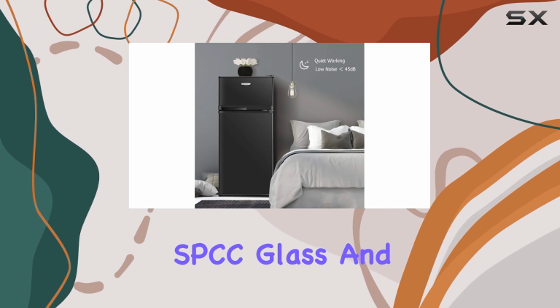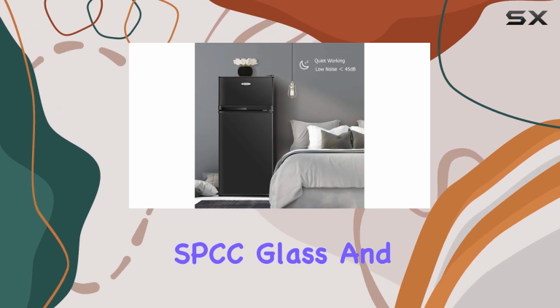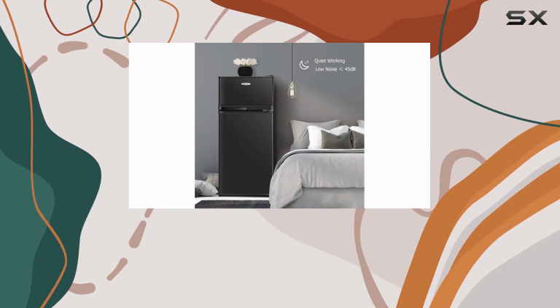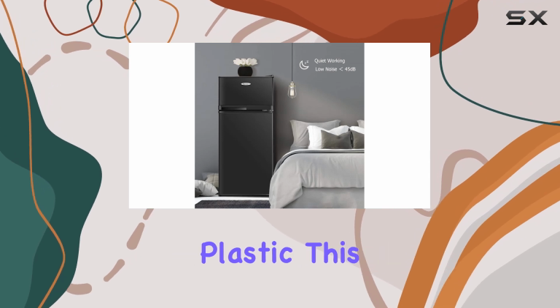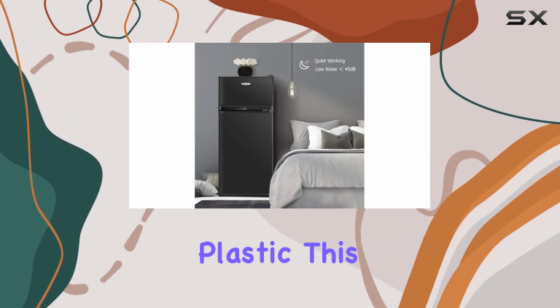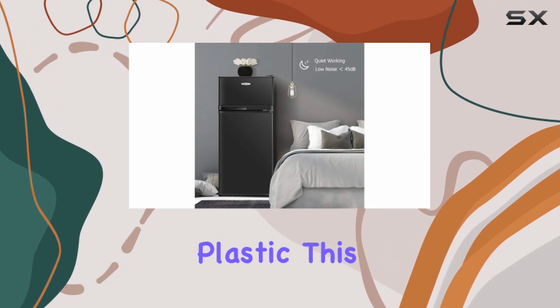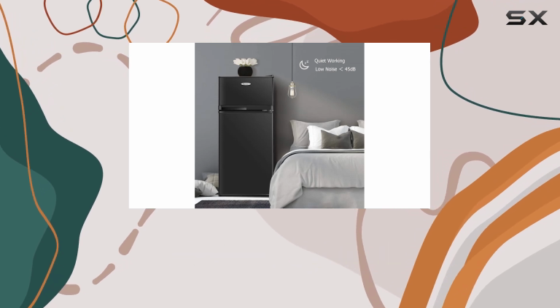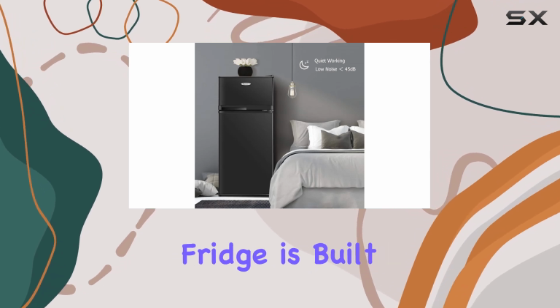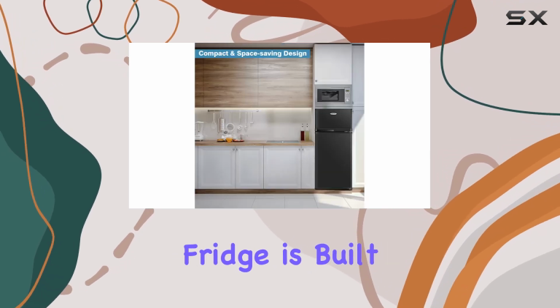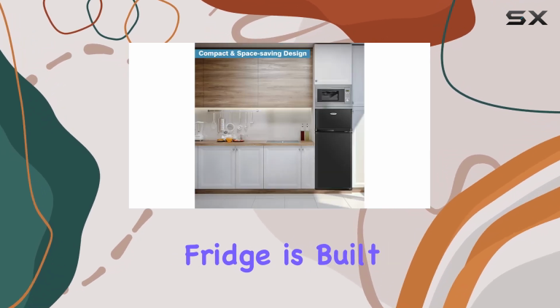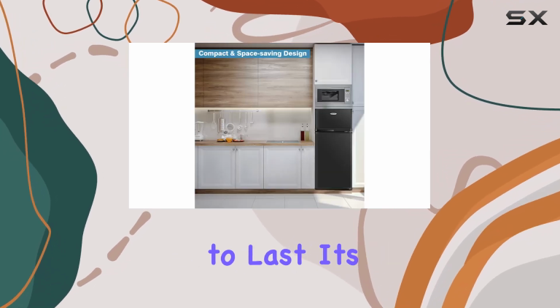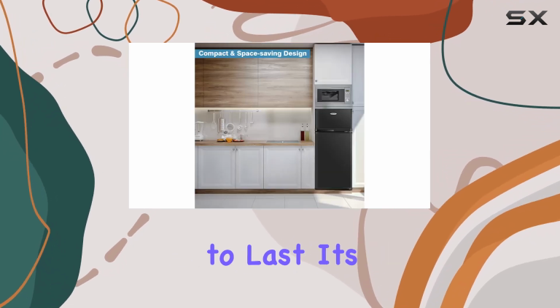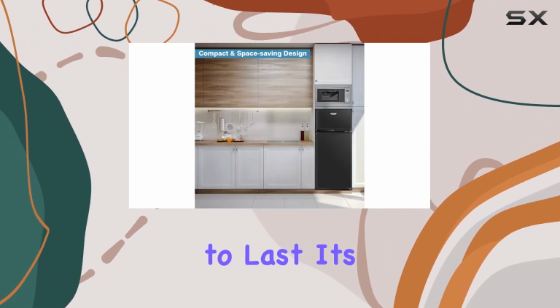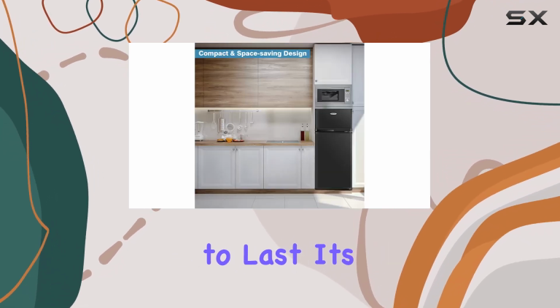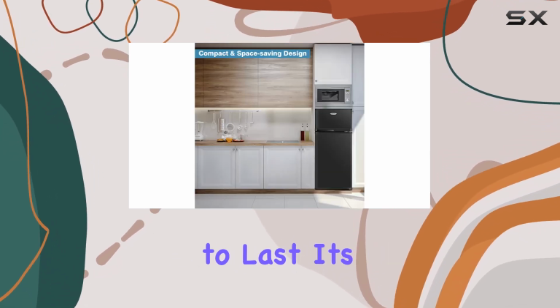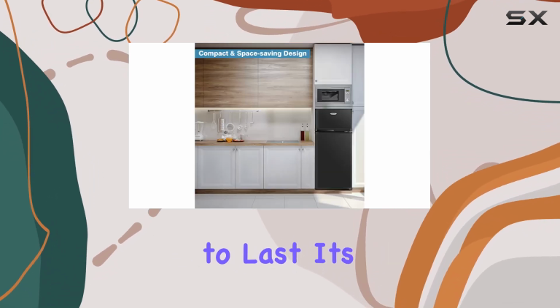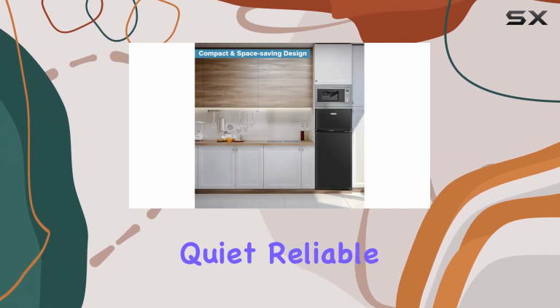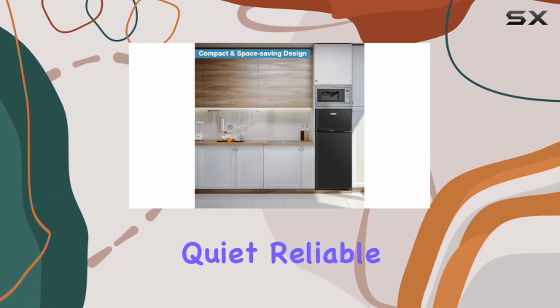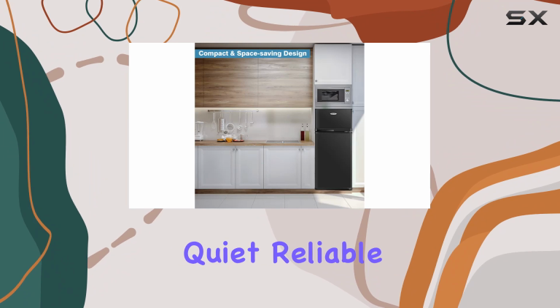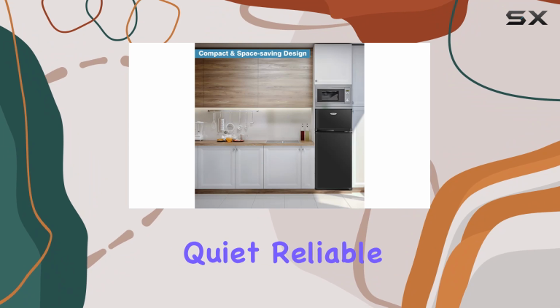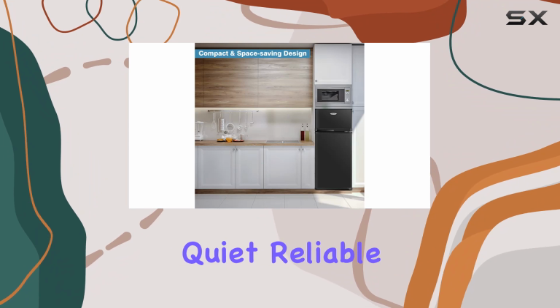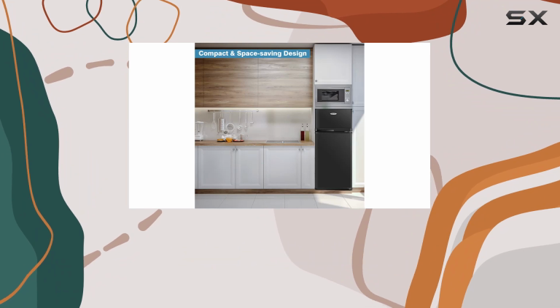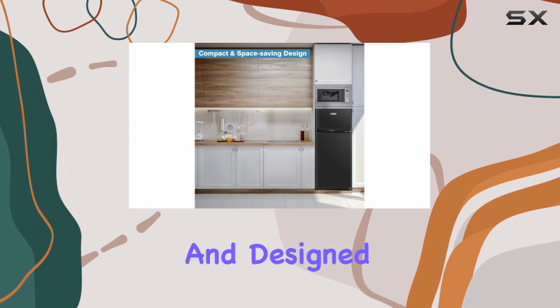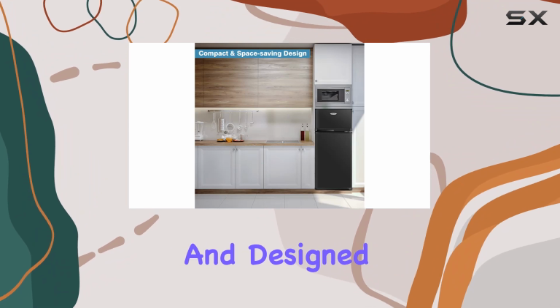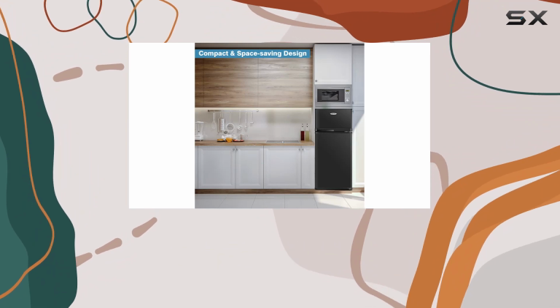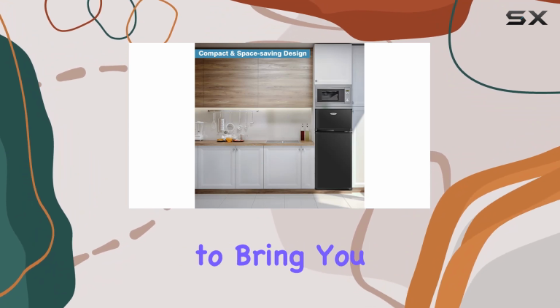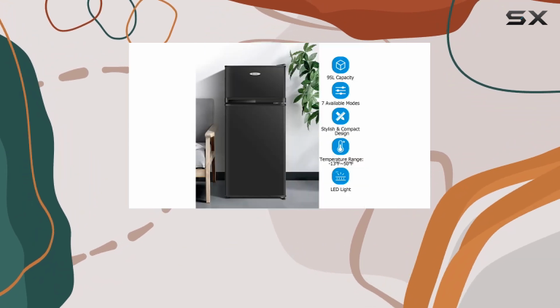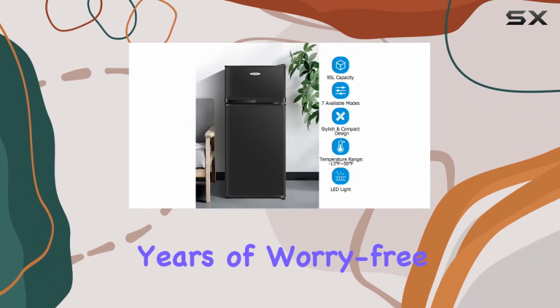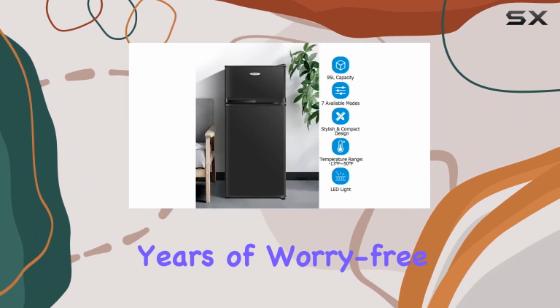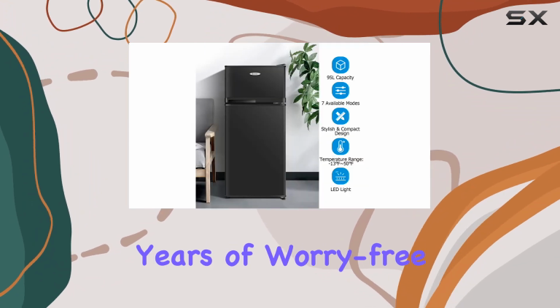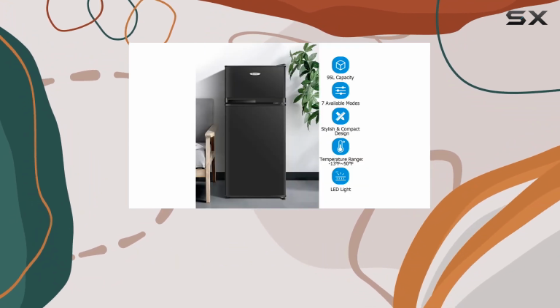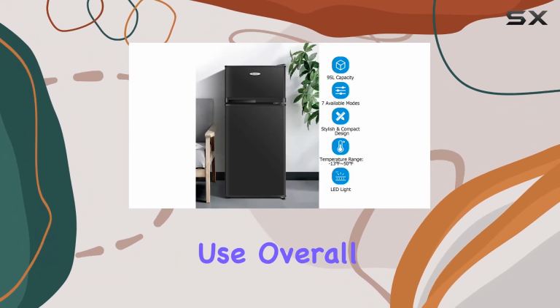Finally, let's talk about build quality. Made from durable materials including SPCC, glass, and plastic, this fridge is built to last. It's quiet, reliable, and designed to bring you years of worry-free use.